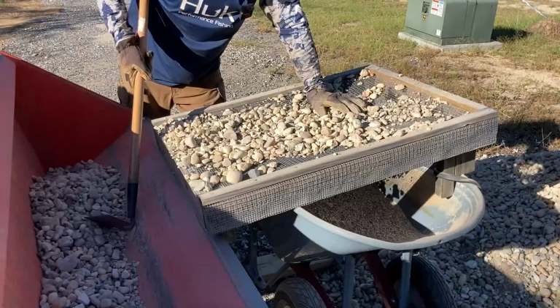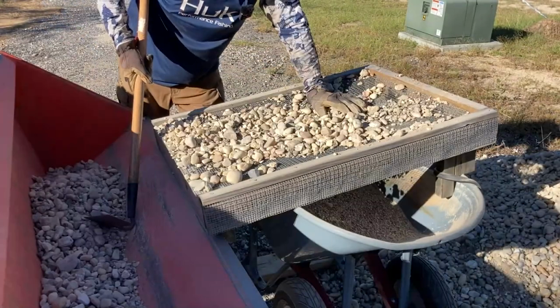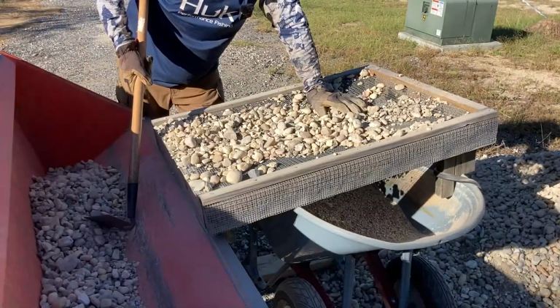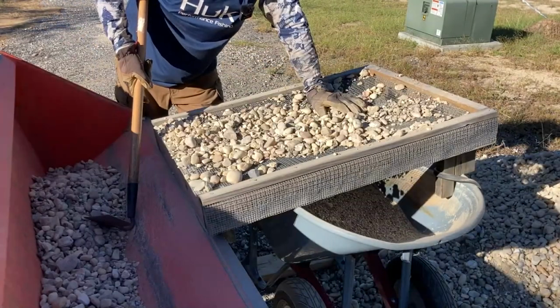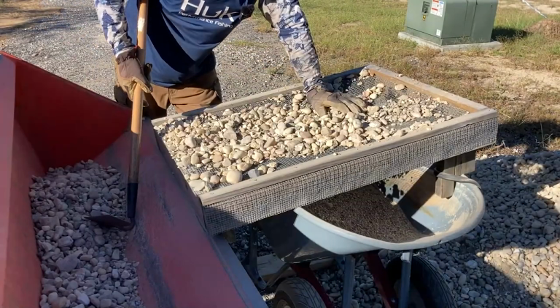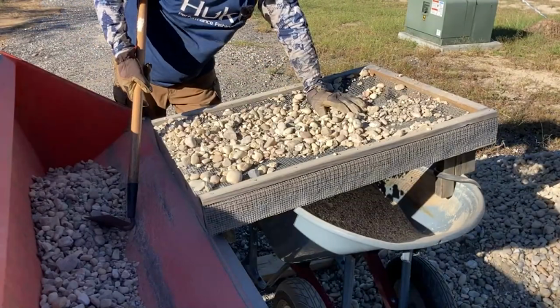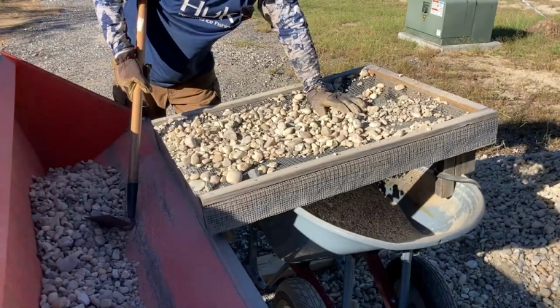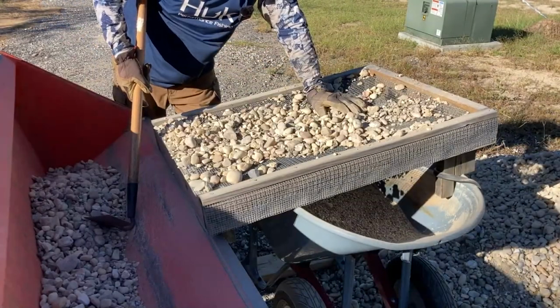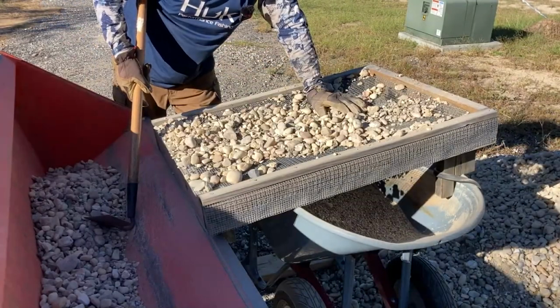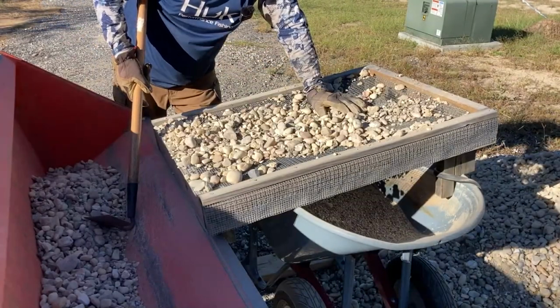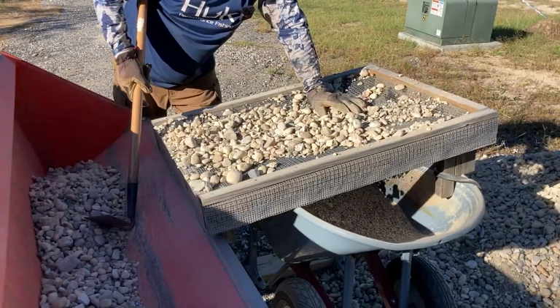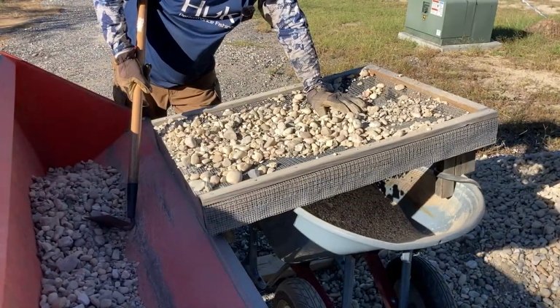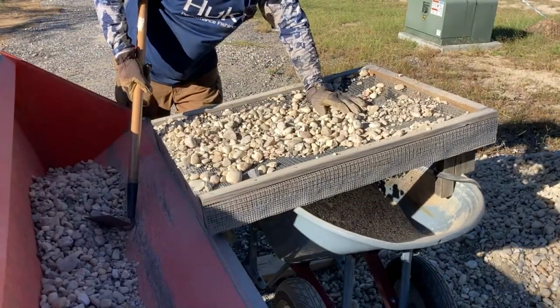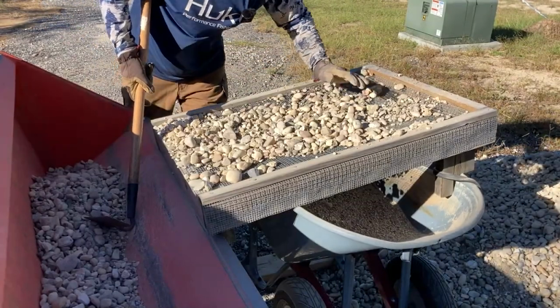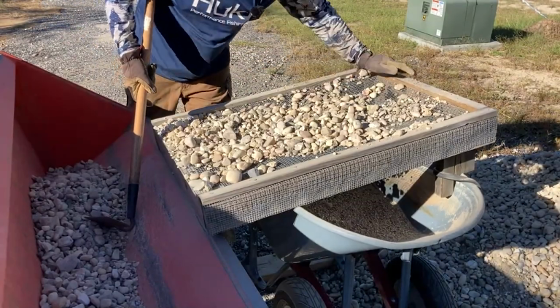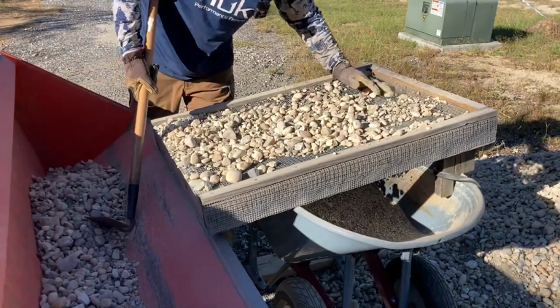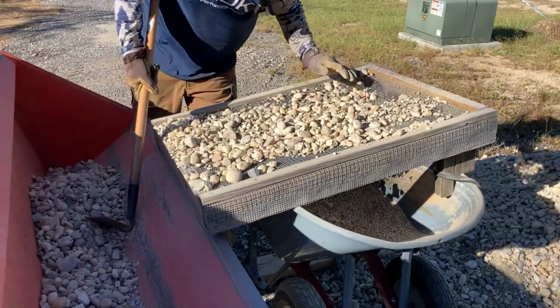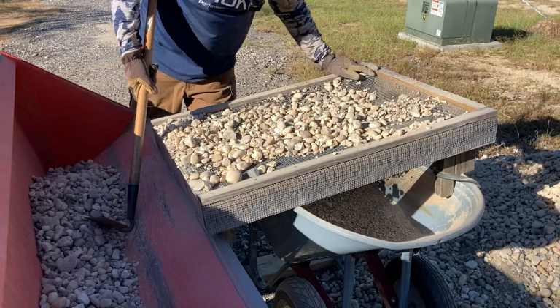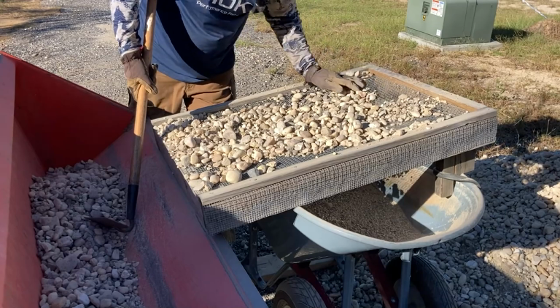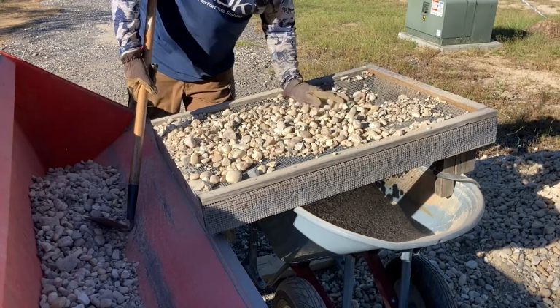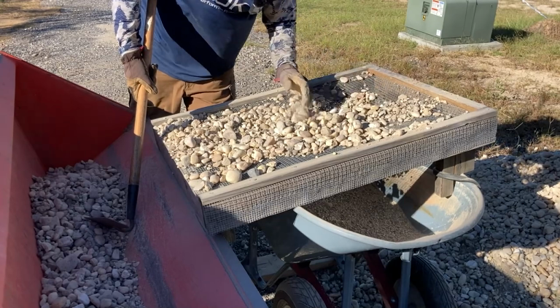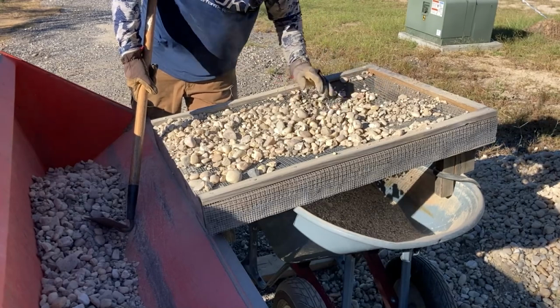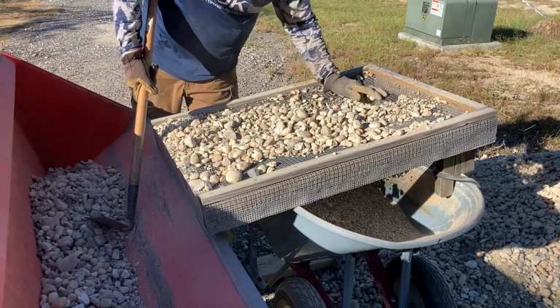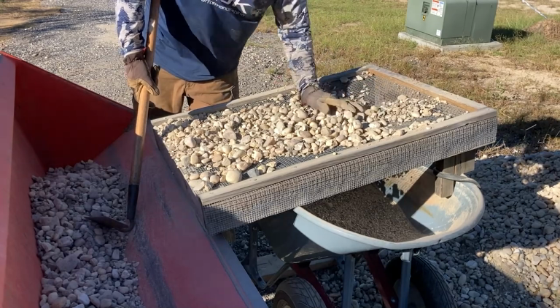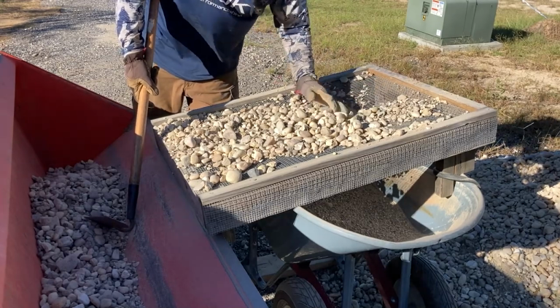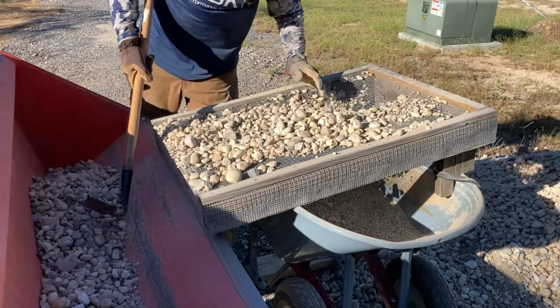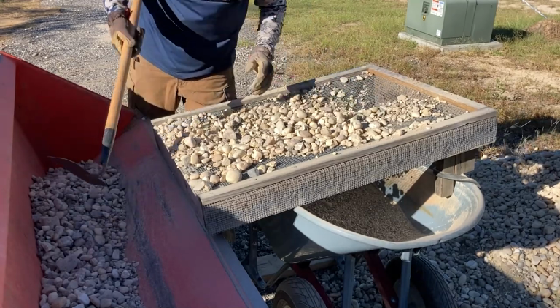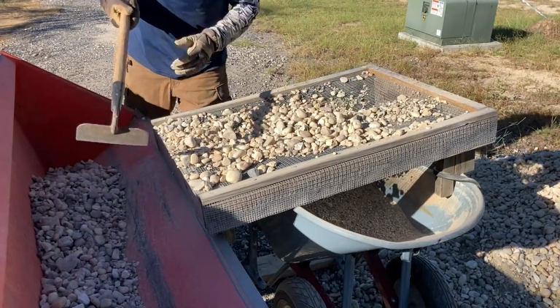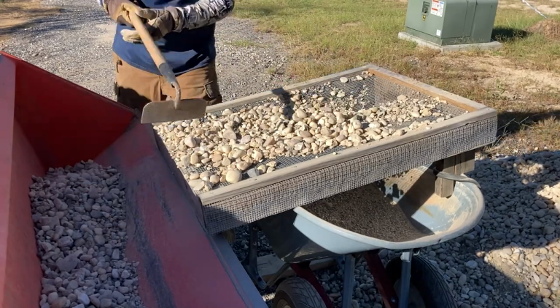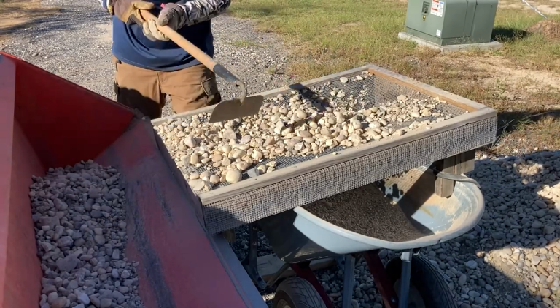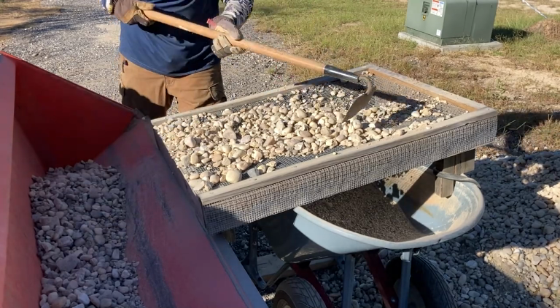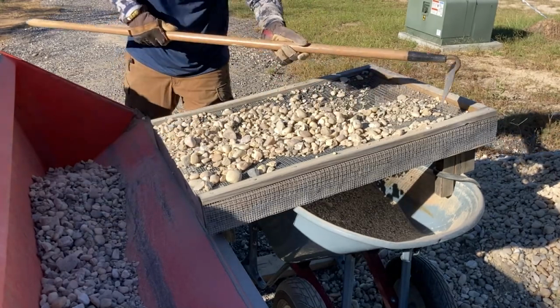It's aggravating because I paid a lot of money for these rocks and they've got way too many small rocks in here for the amount that I paid.